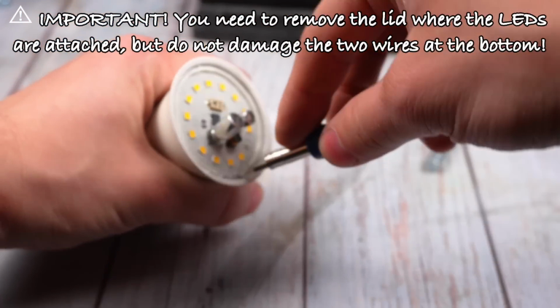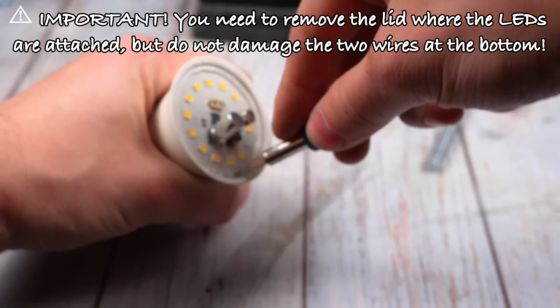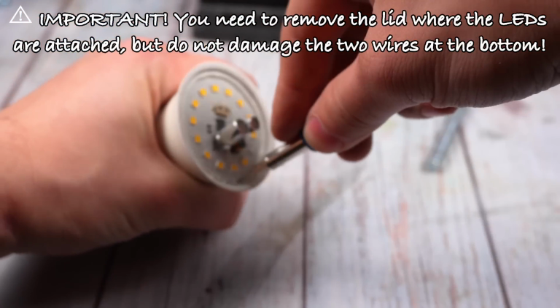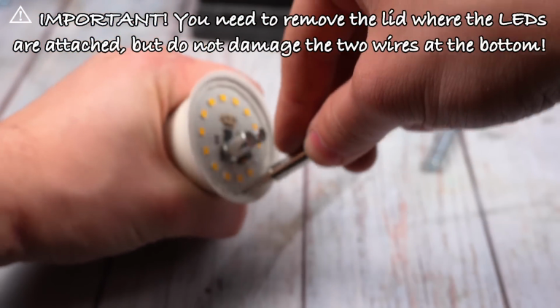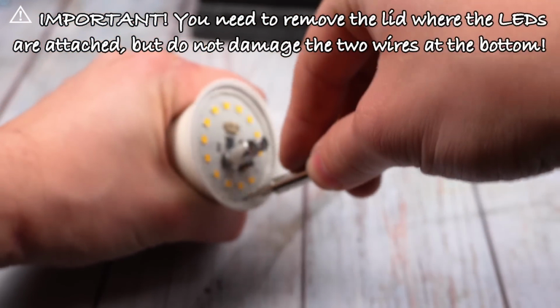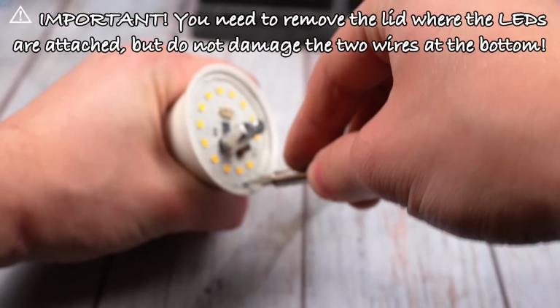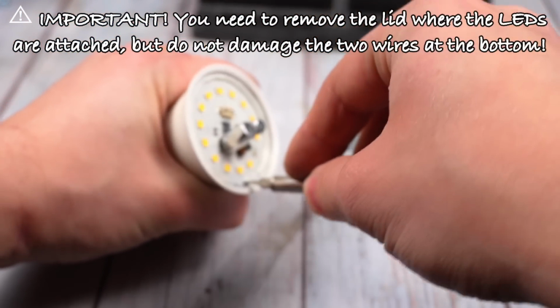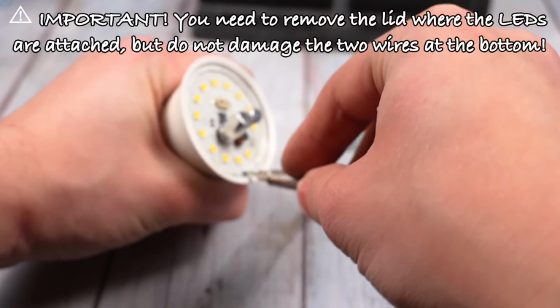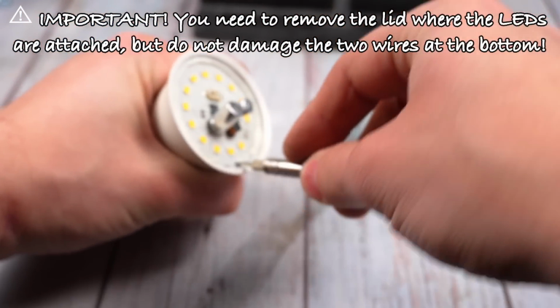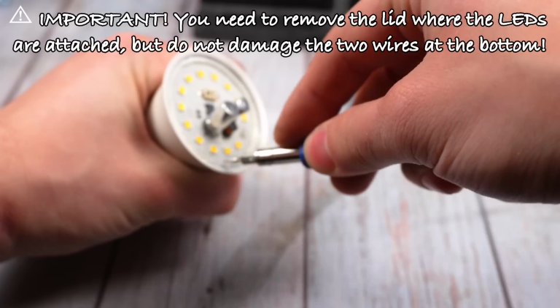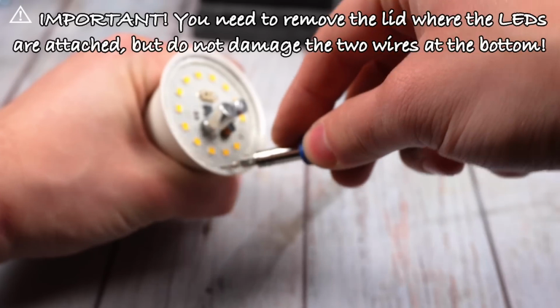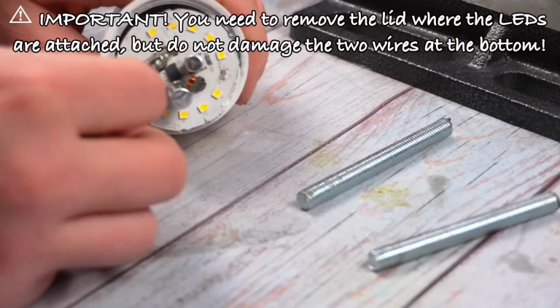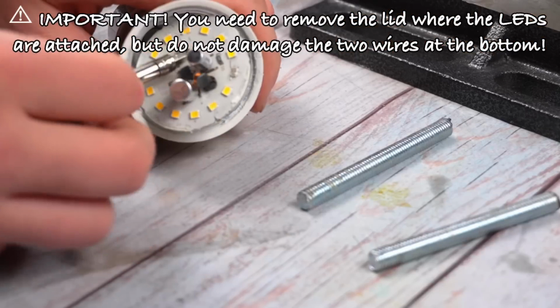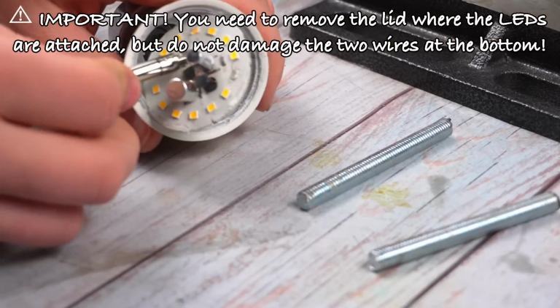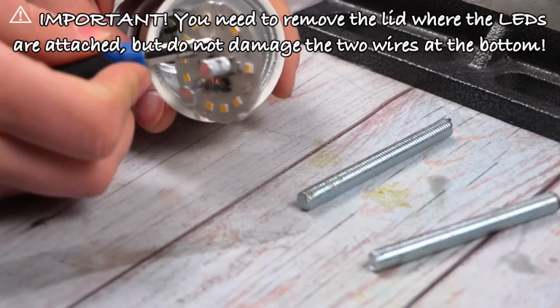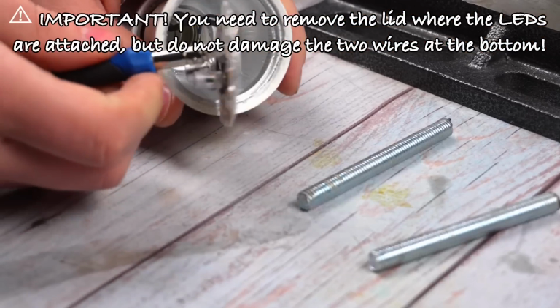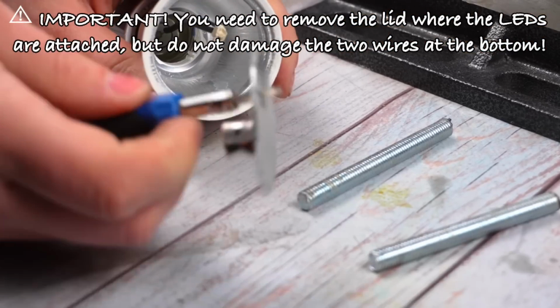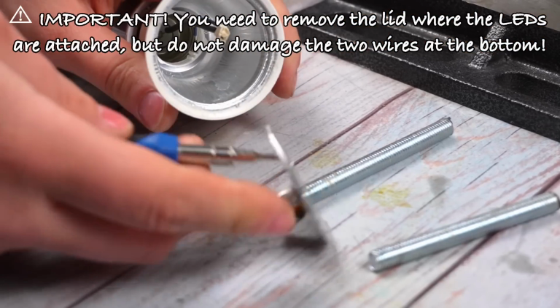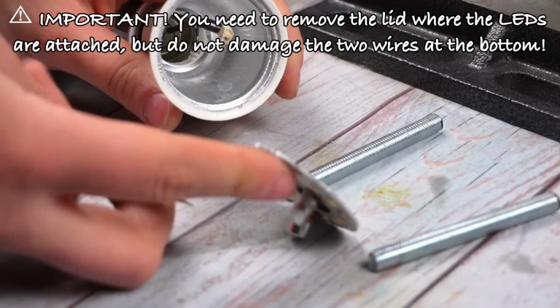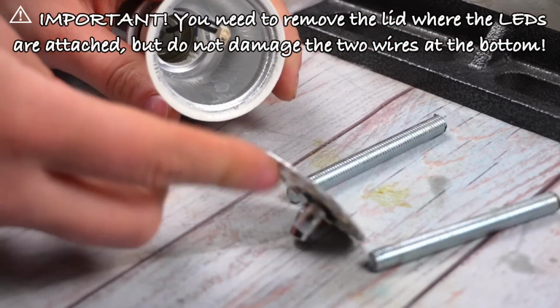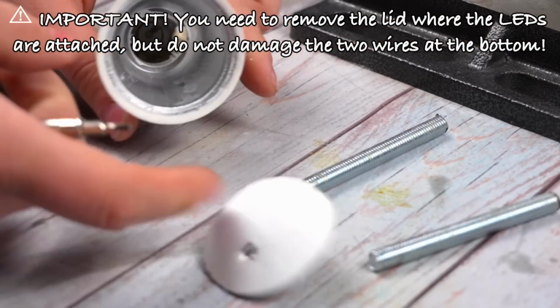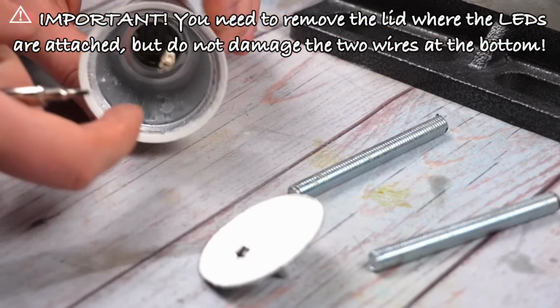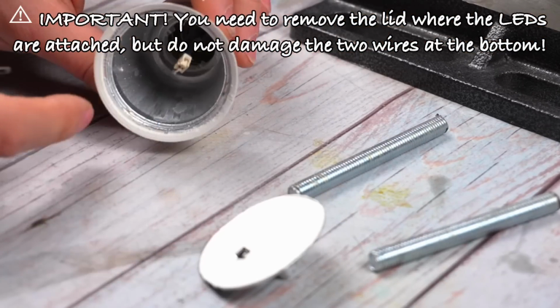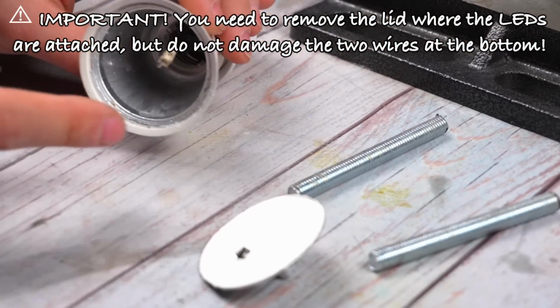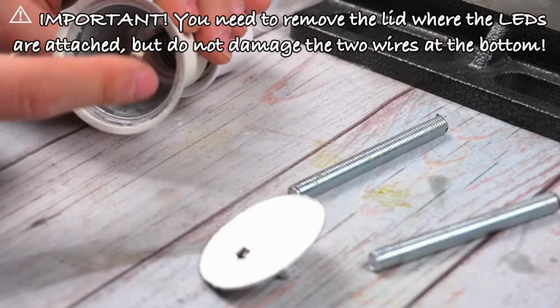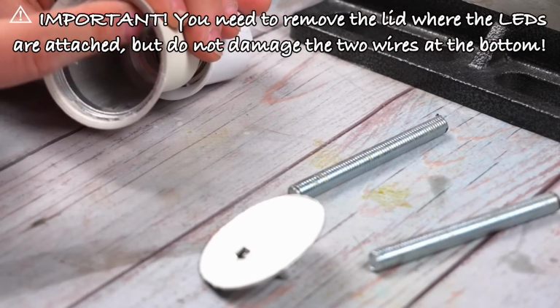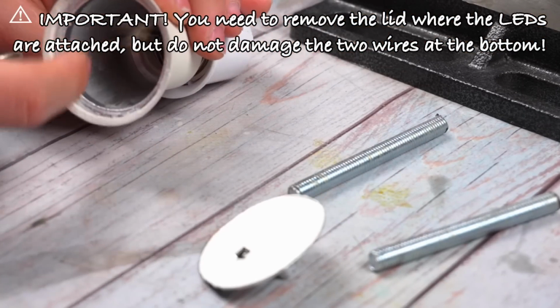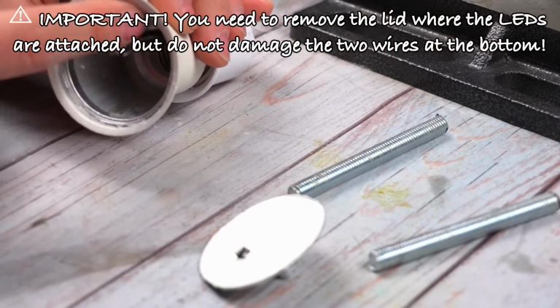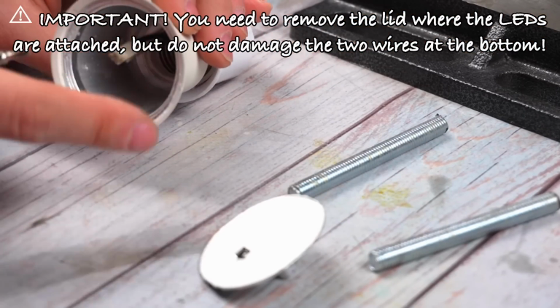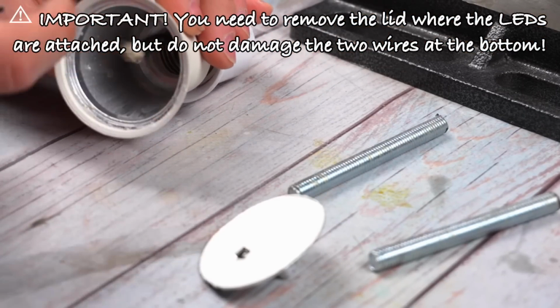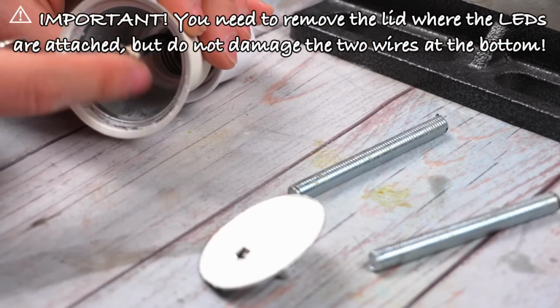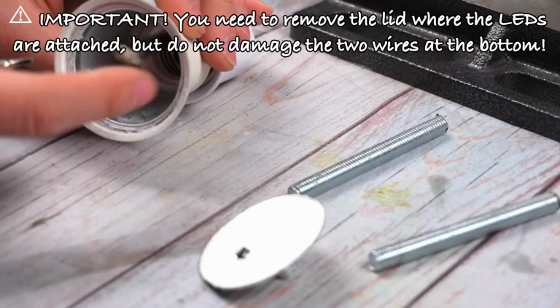You need to remove the lid — the part where the LEDs are attached — but do not damage the two wires at the bottom.